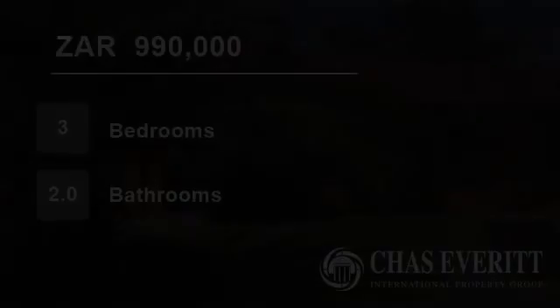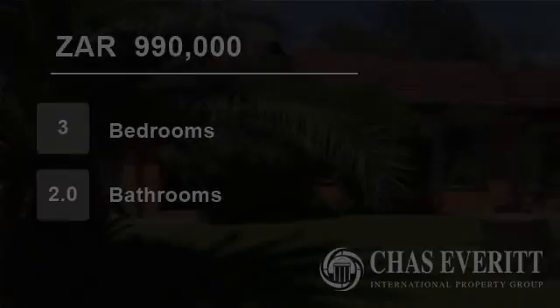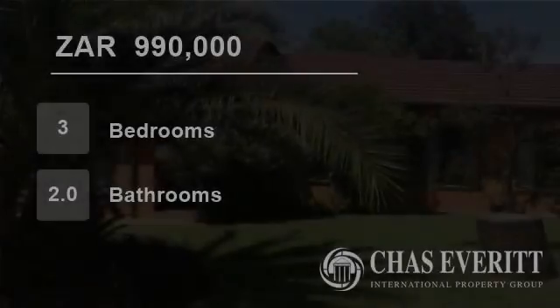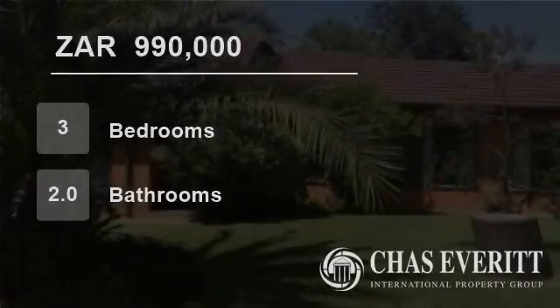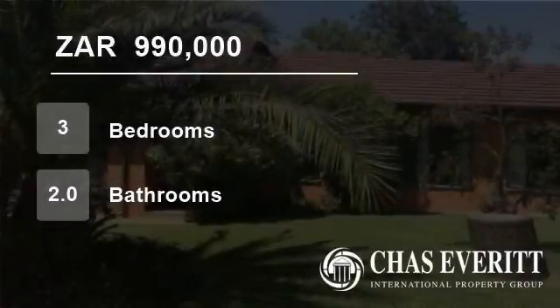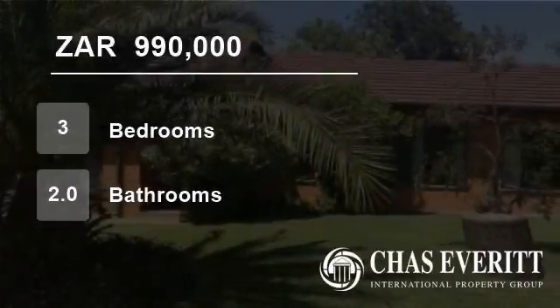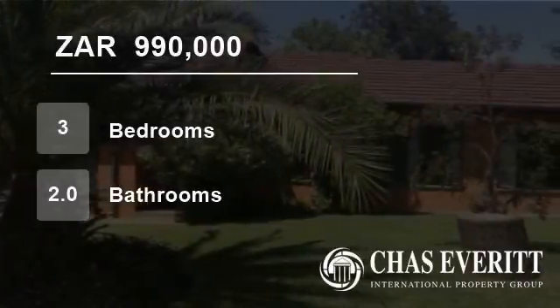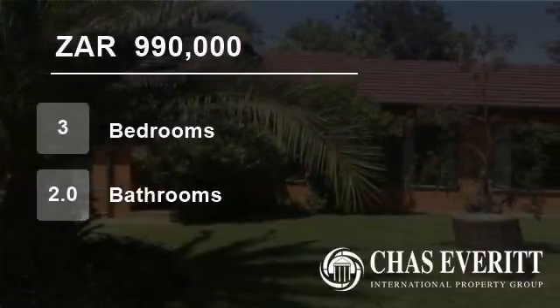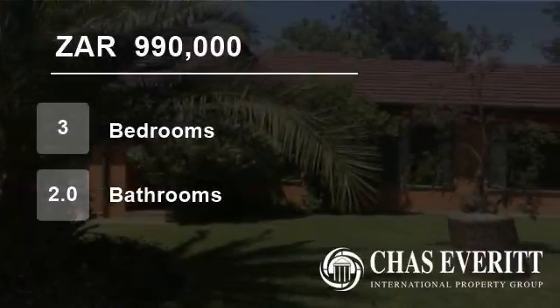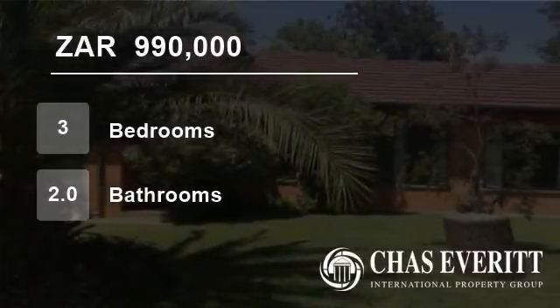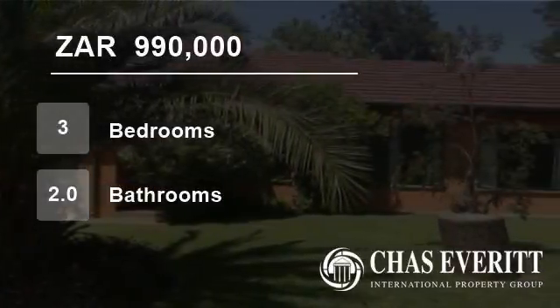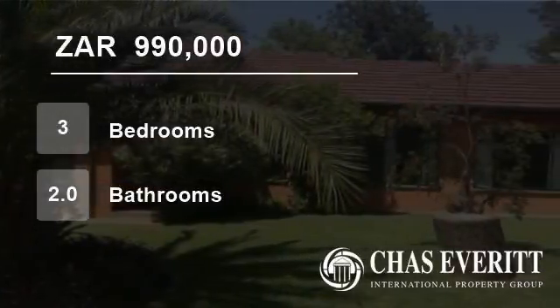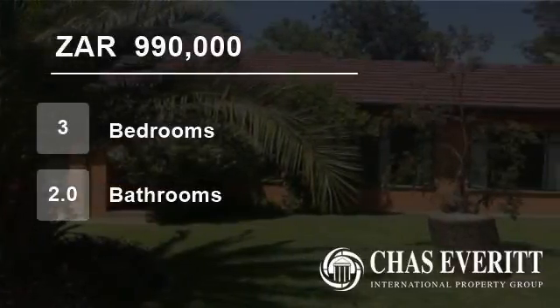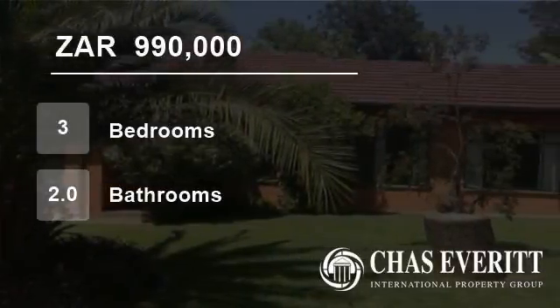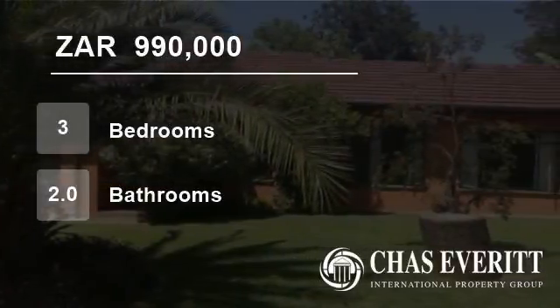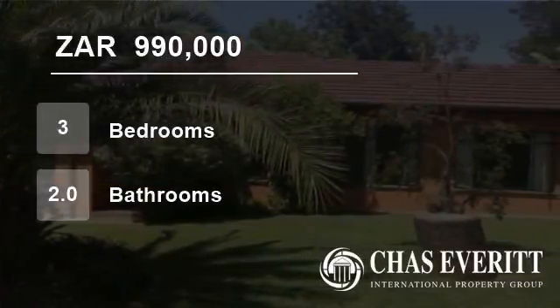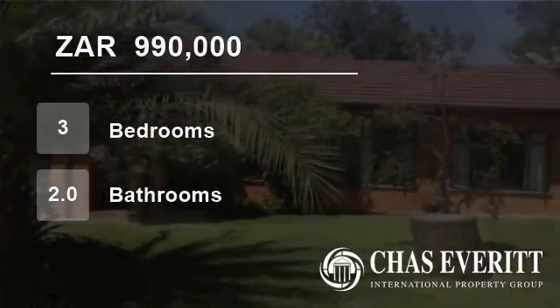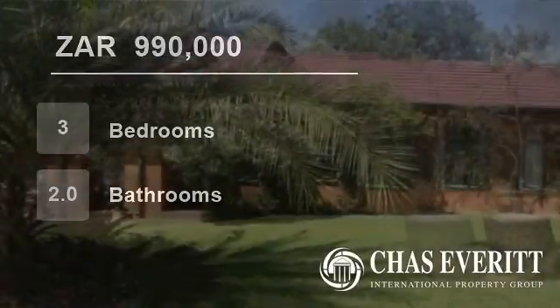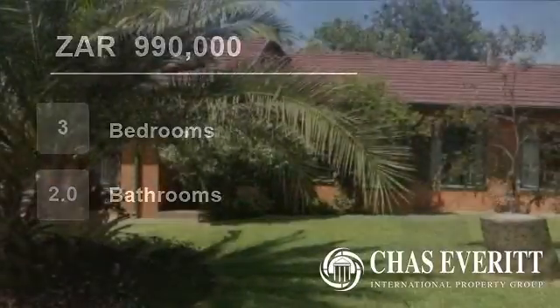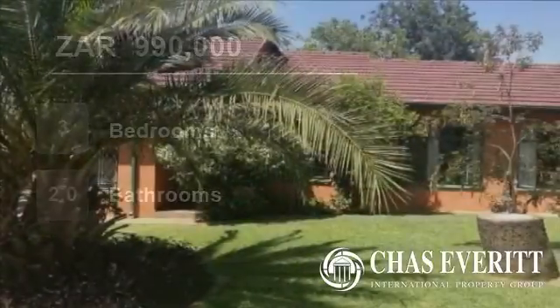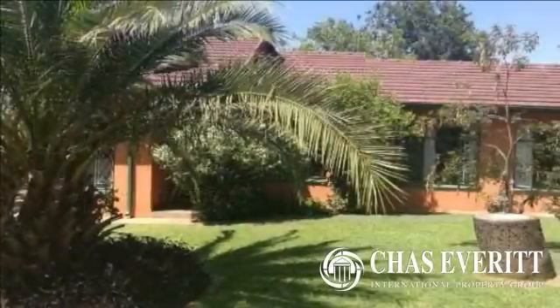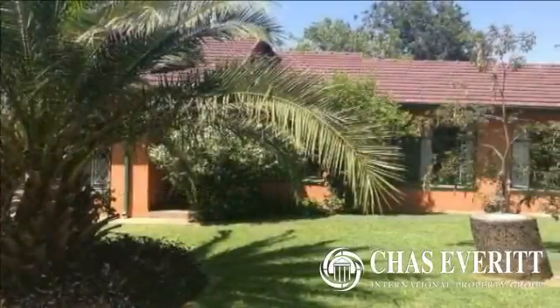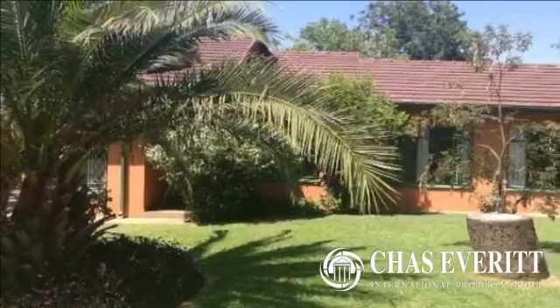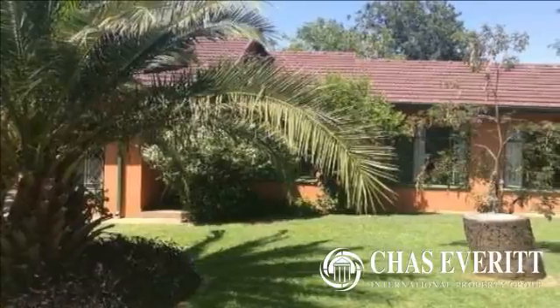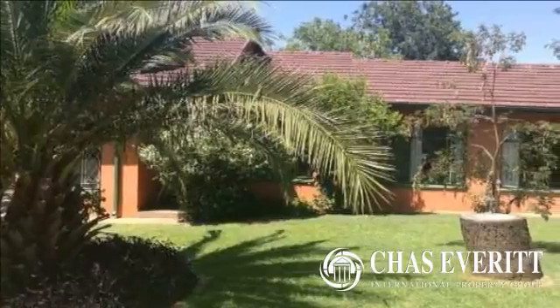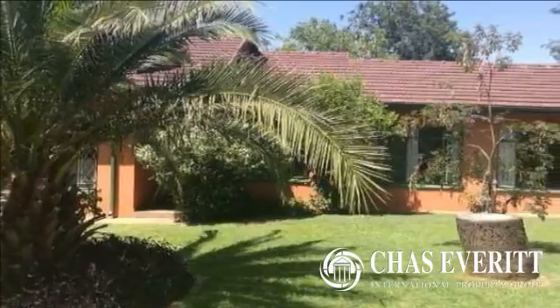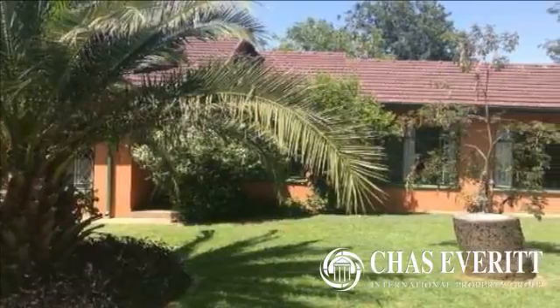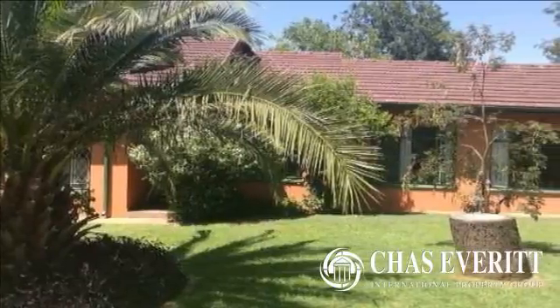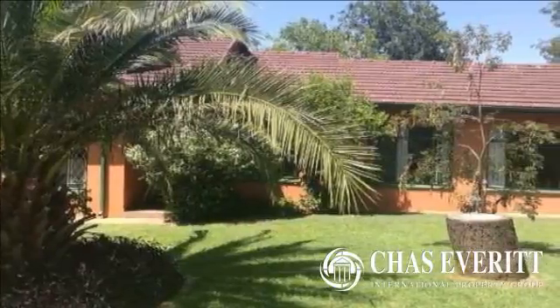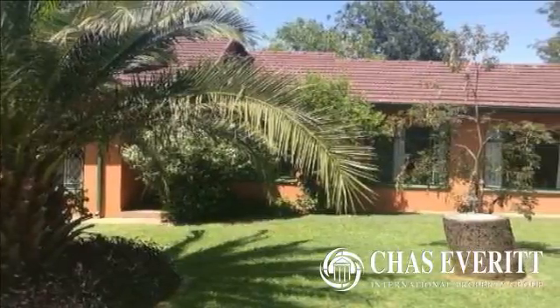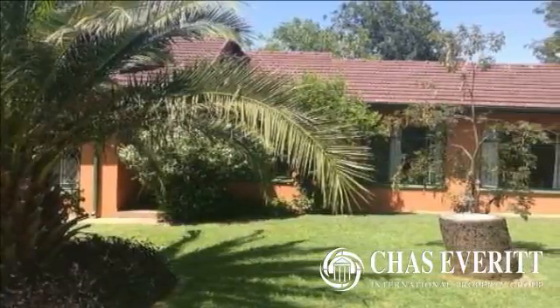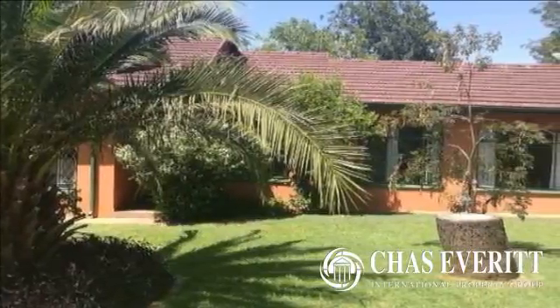Welcome to this three-bedroom house for sale in Primrose, Germiston, Gauteng, South Africa for R990,000.